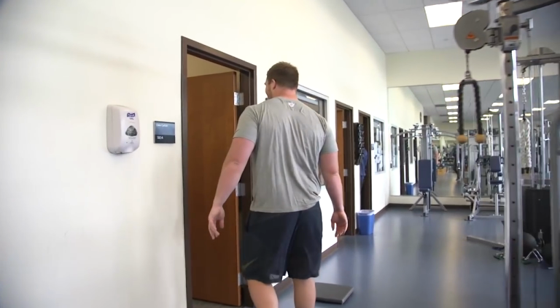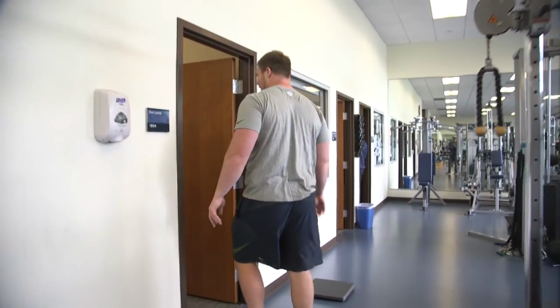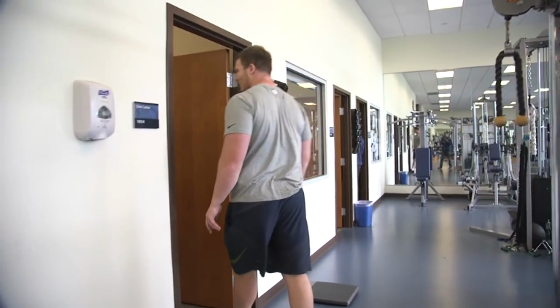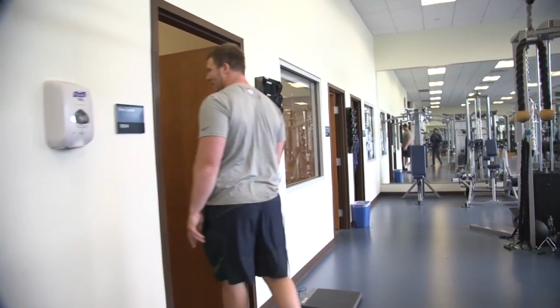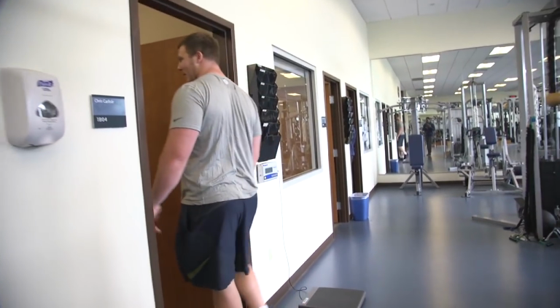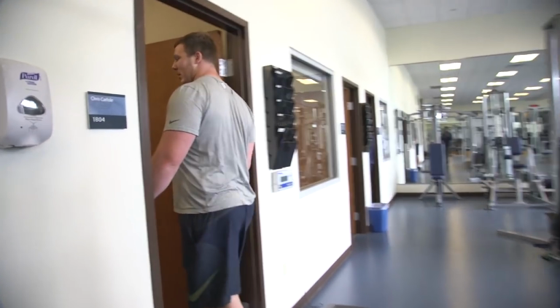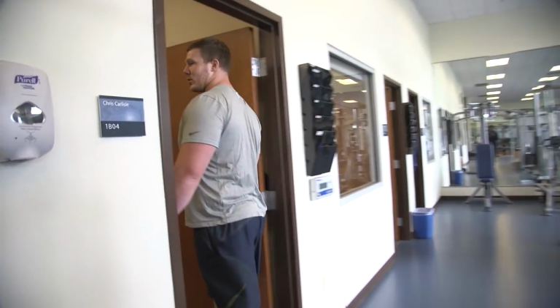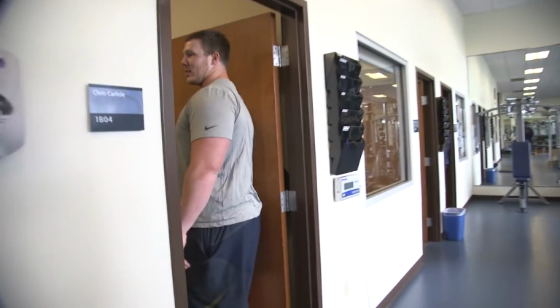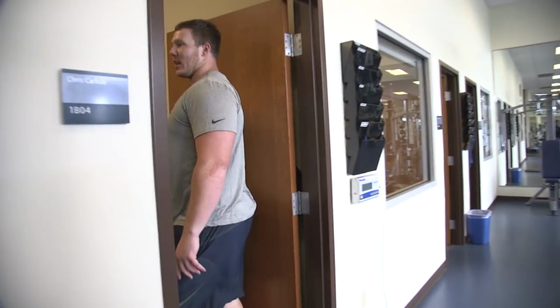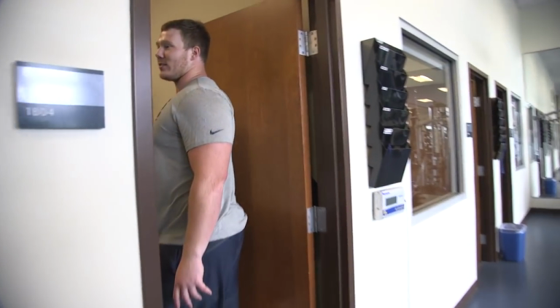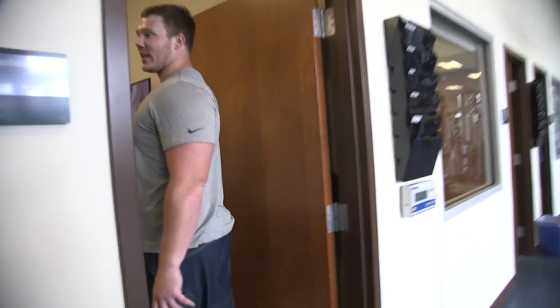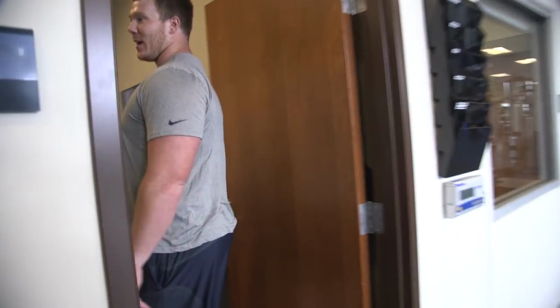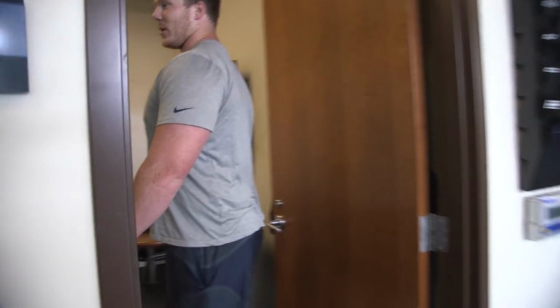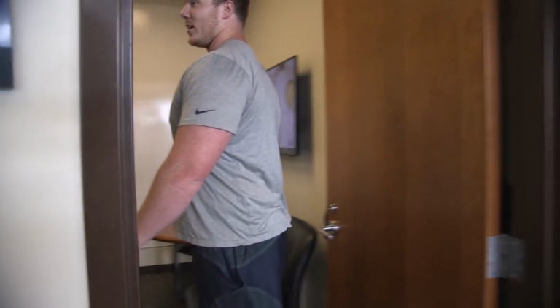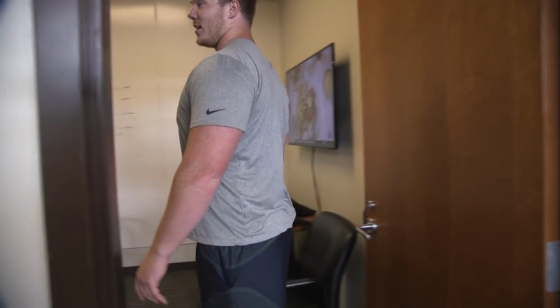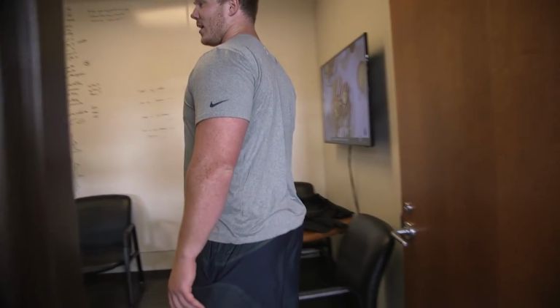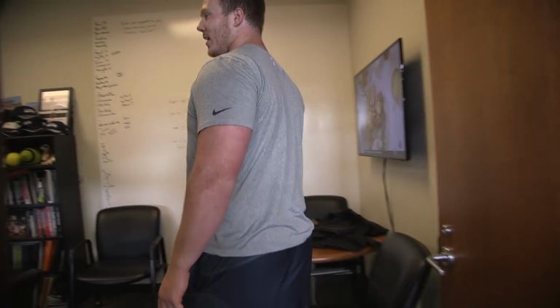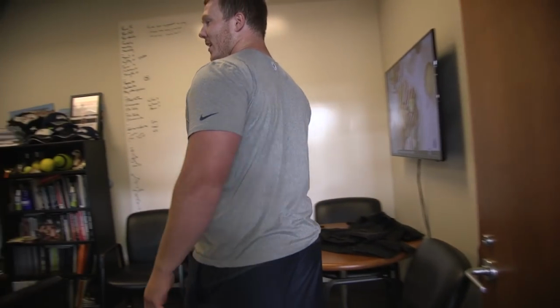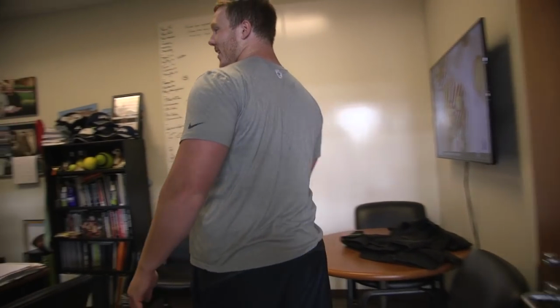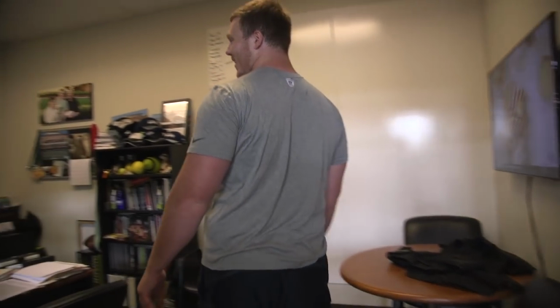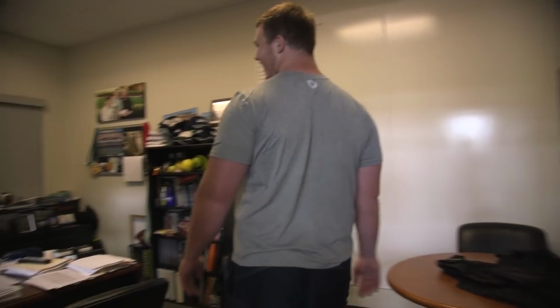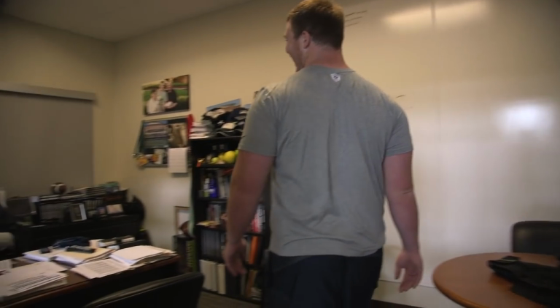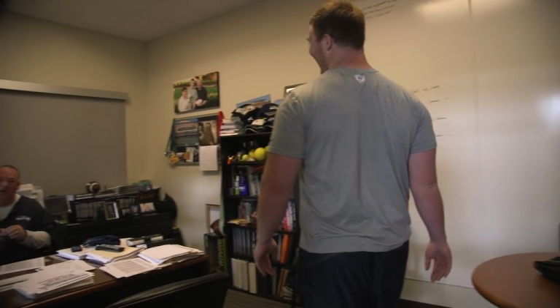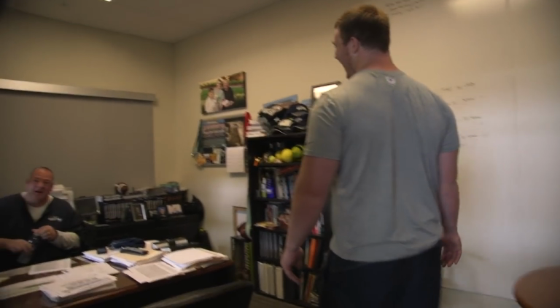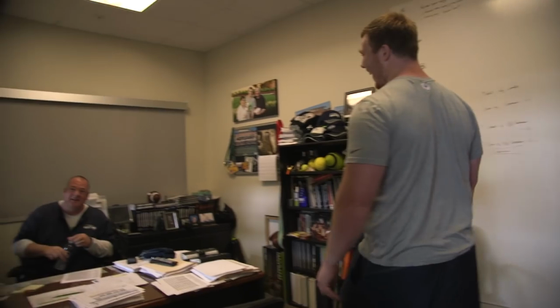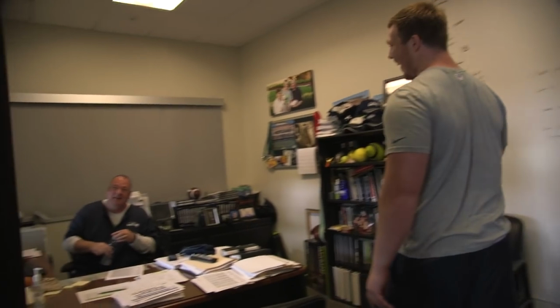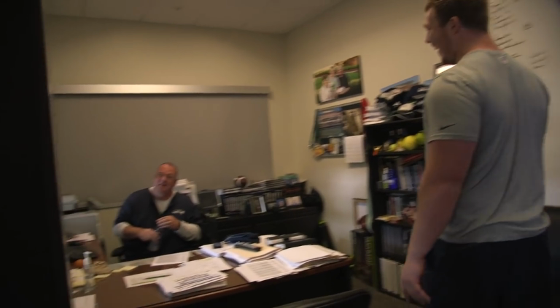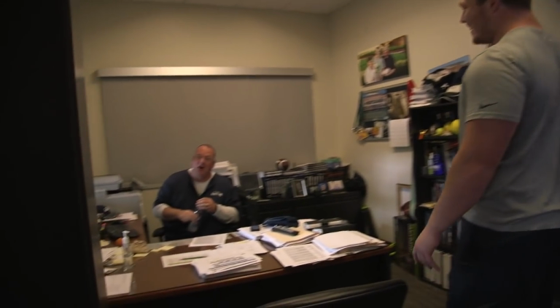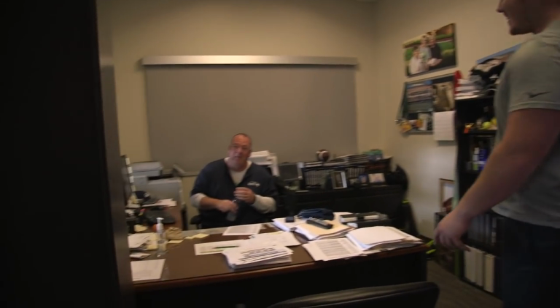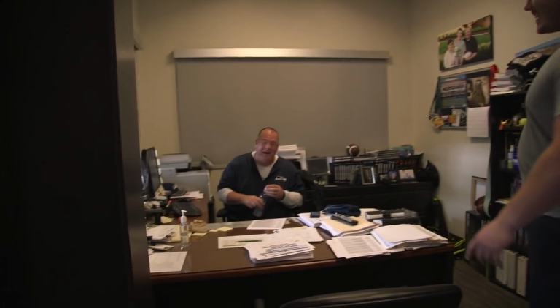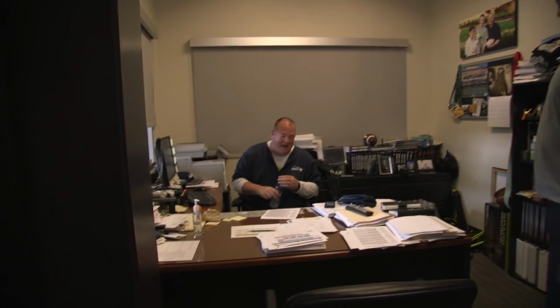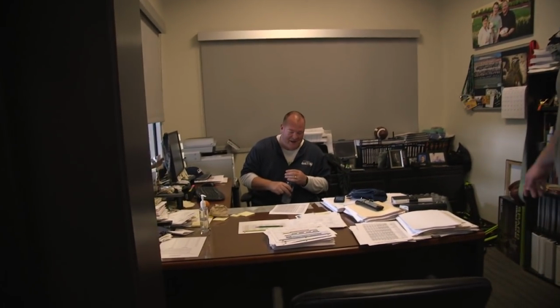Get him on camera — Coach C loves the camera. And it's all being edited.